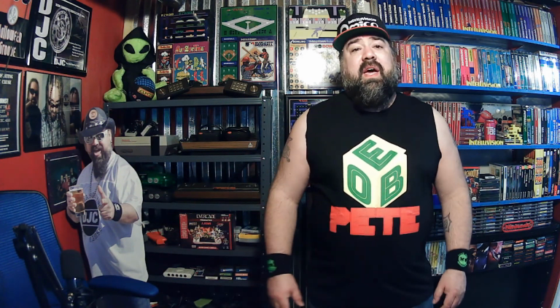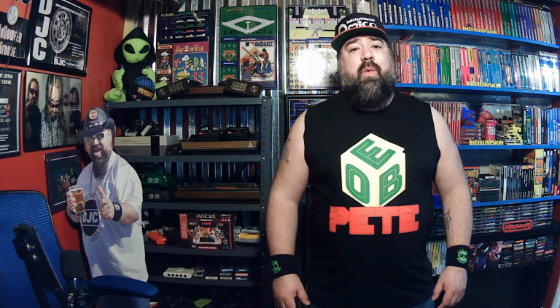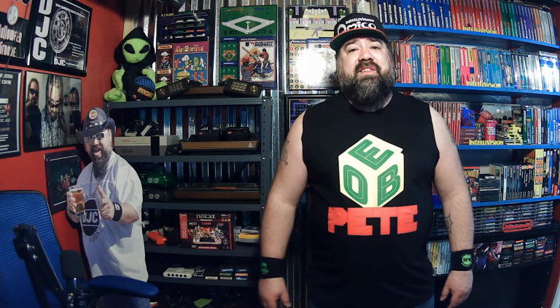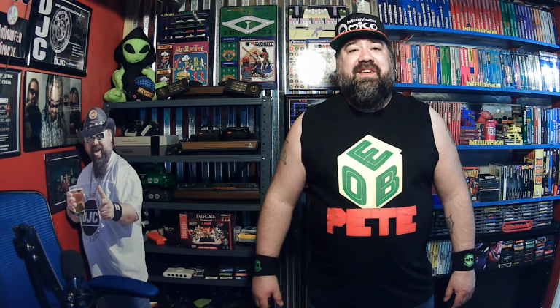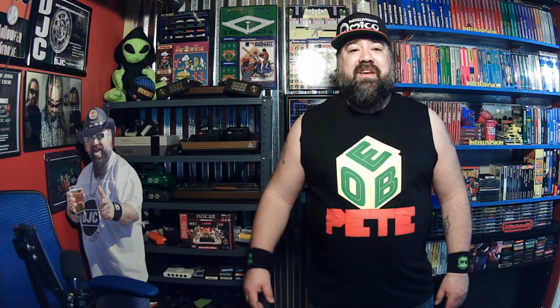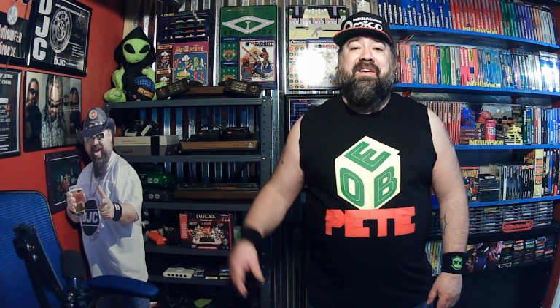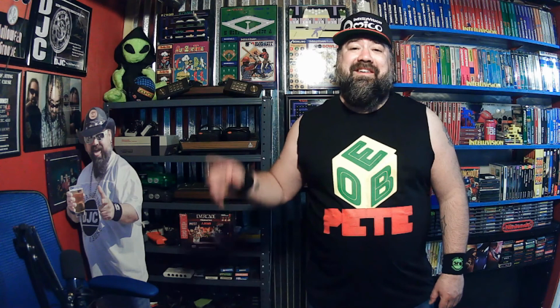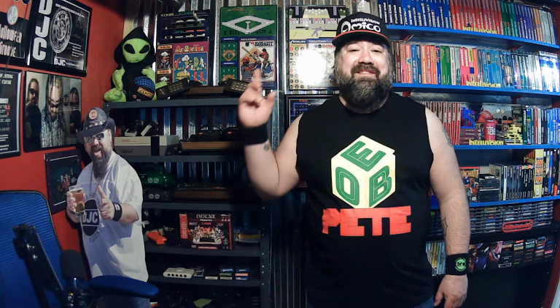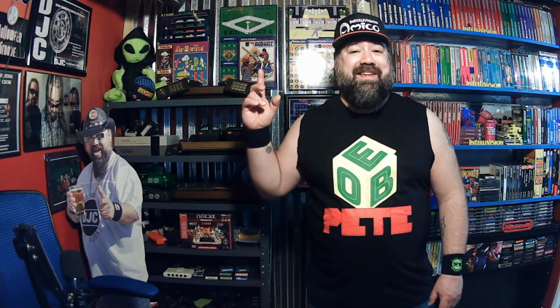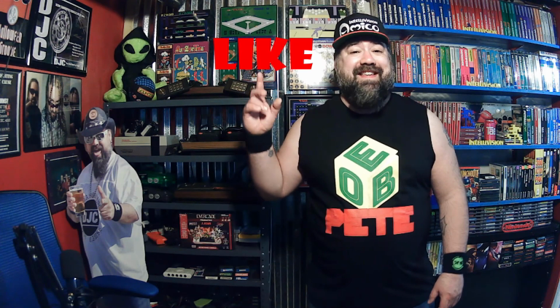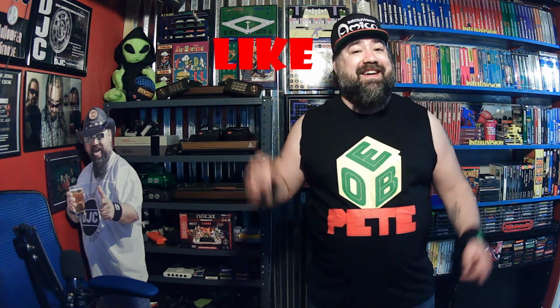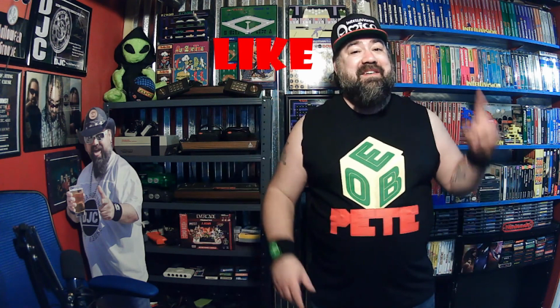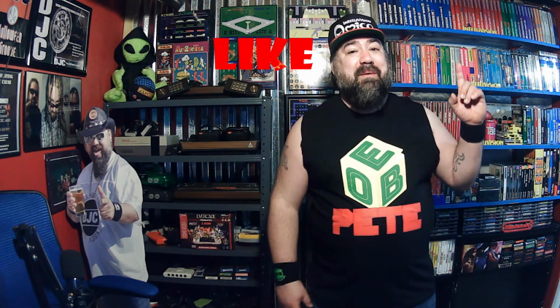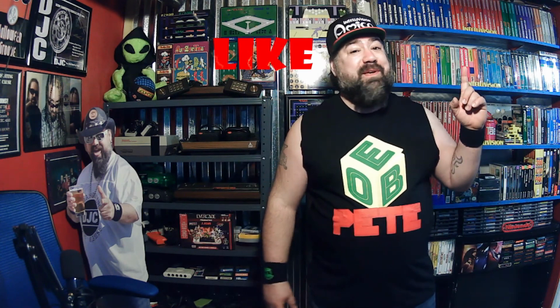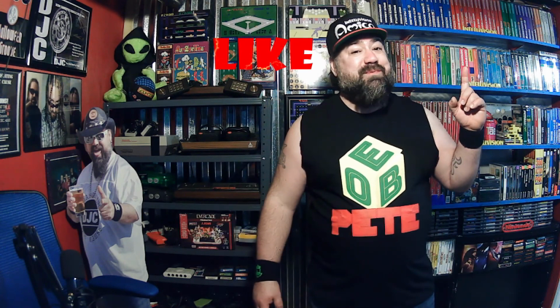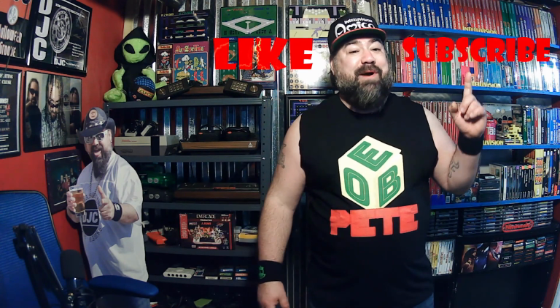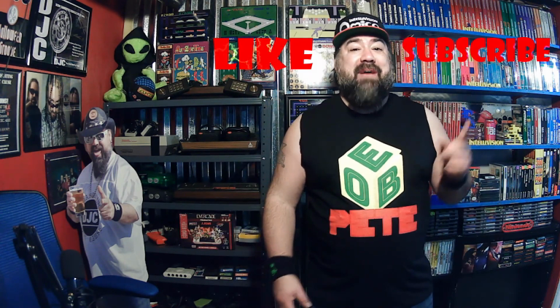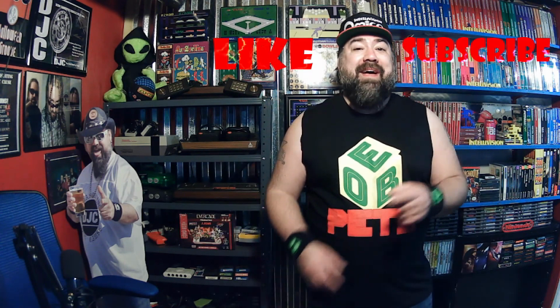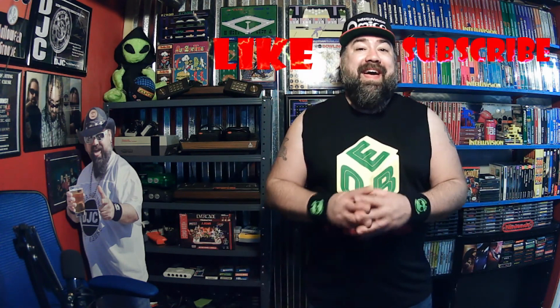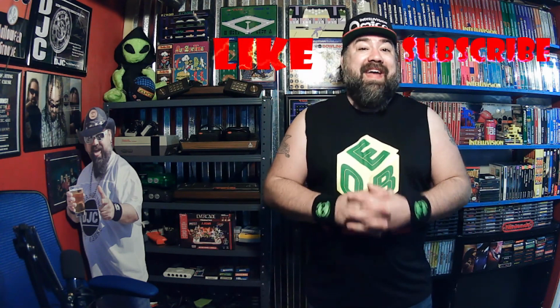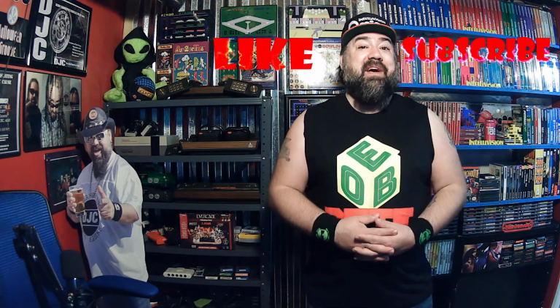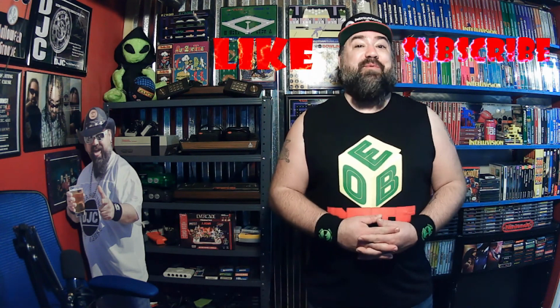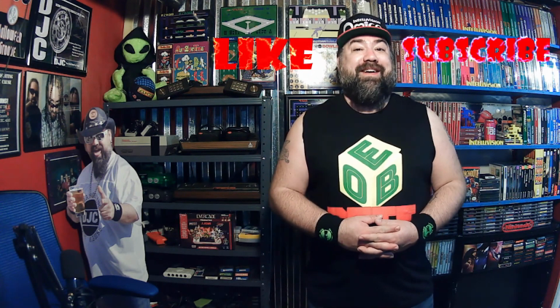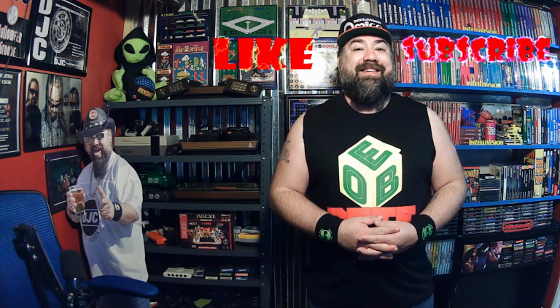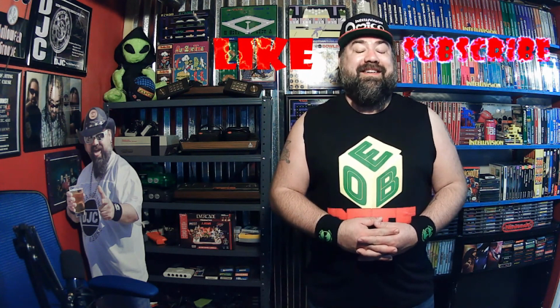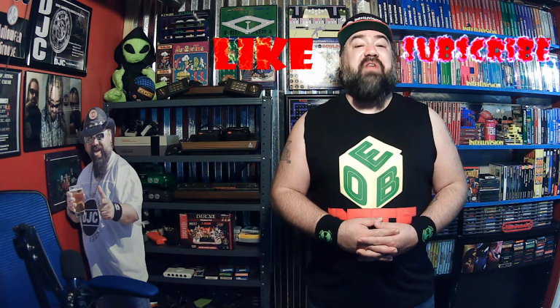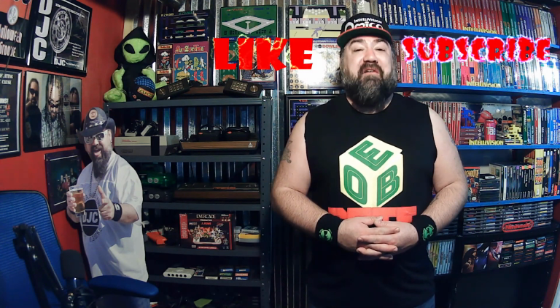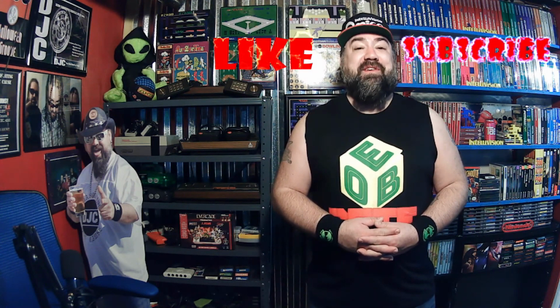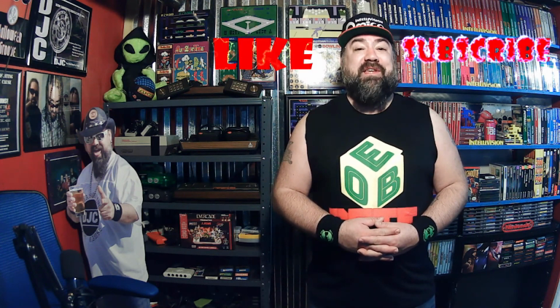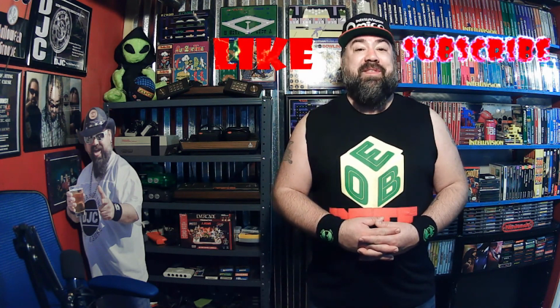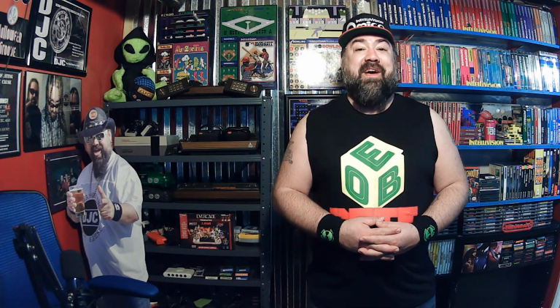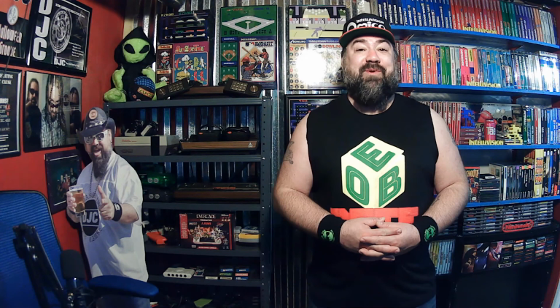Please like, please subscribe, and I'll definitely see you in the next one.